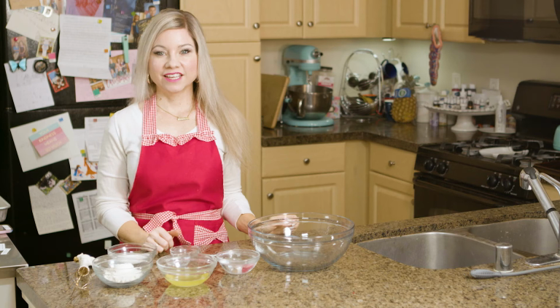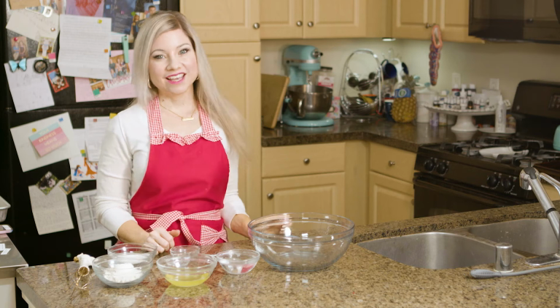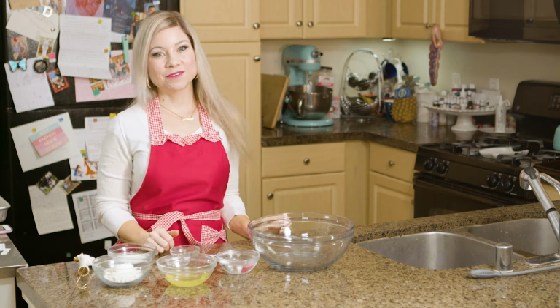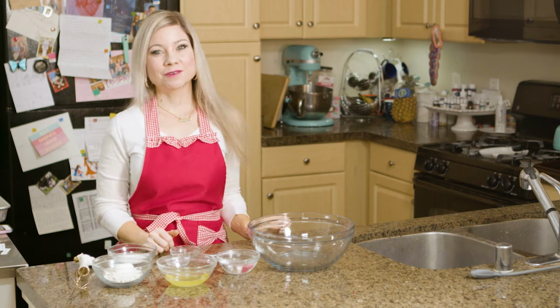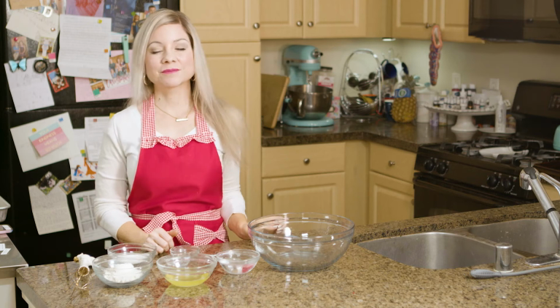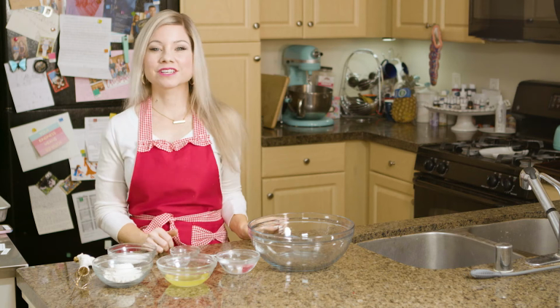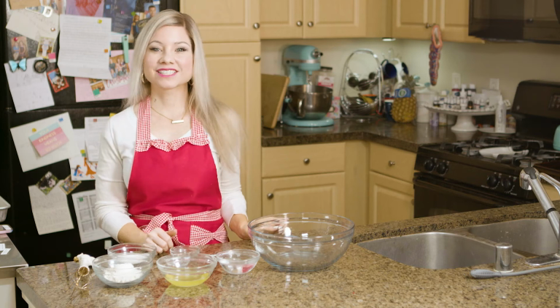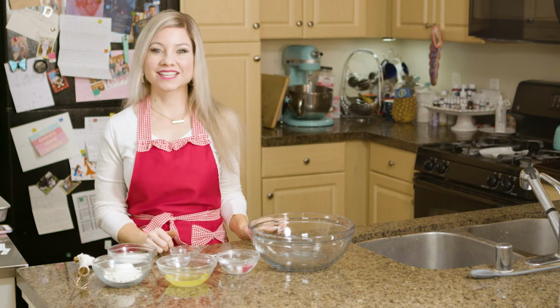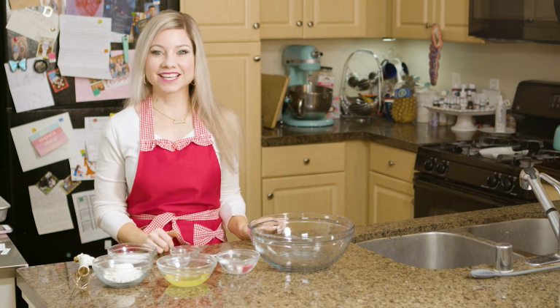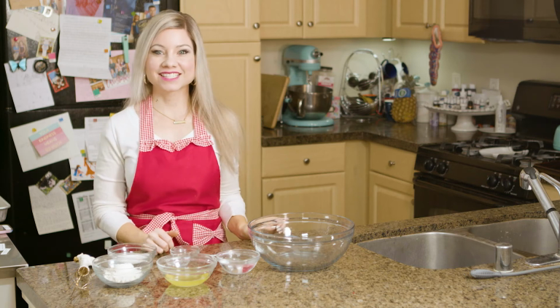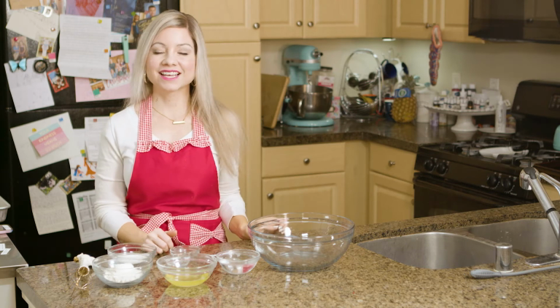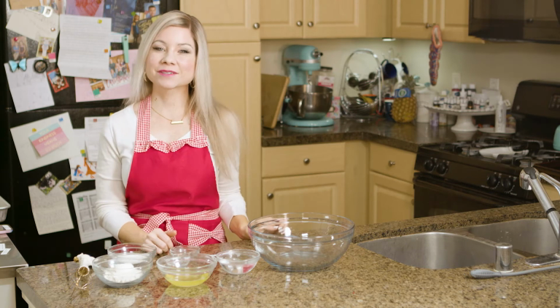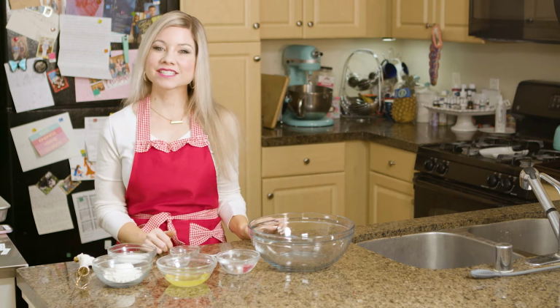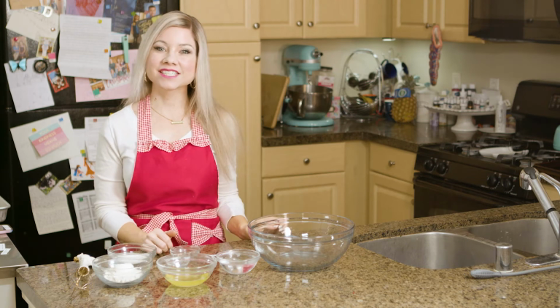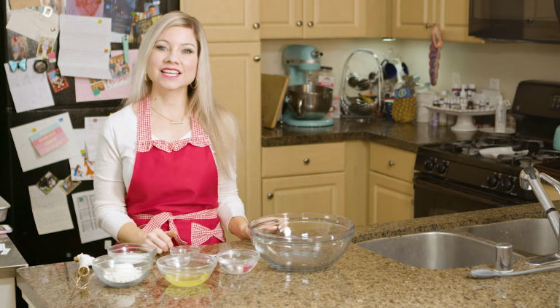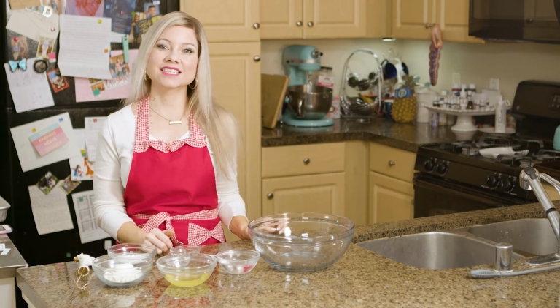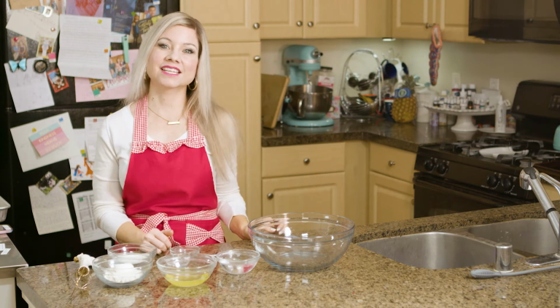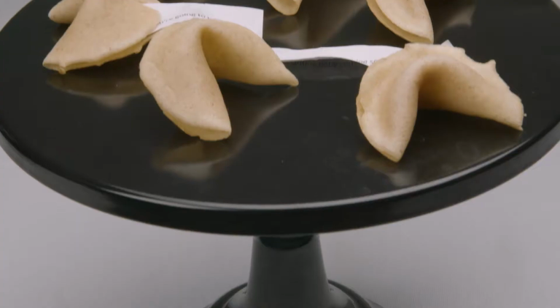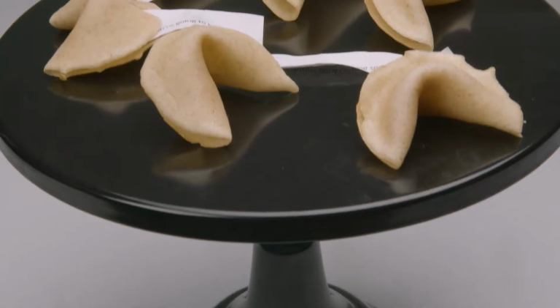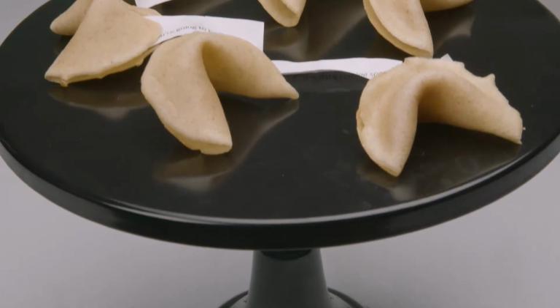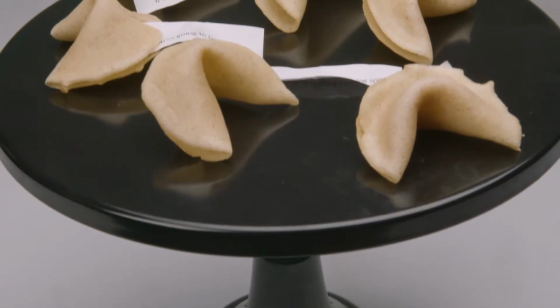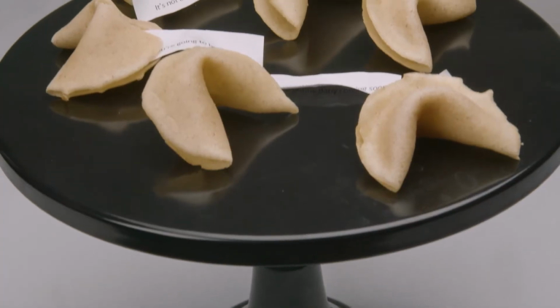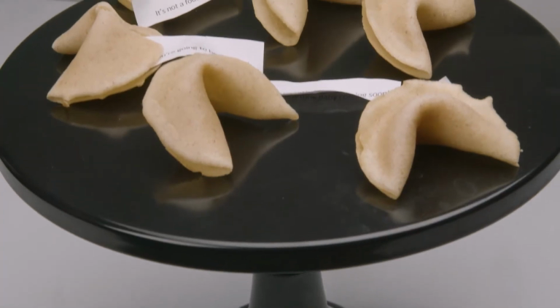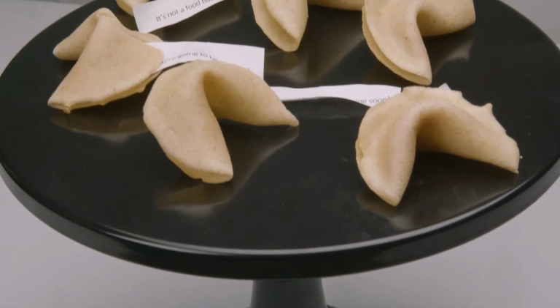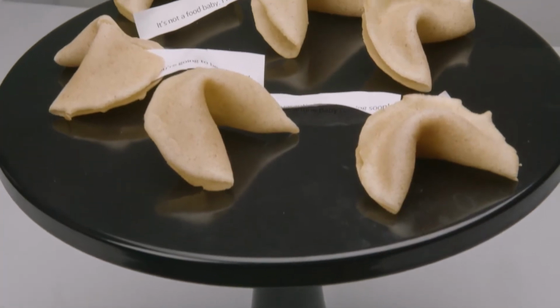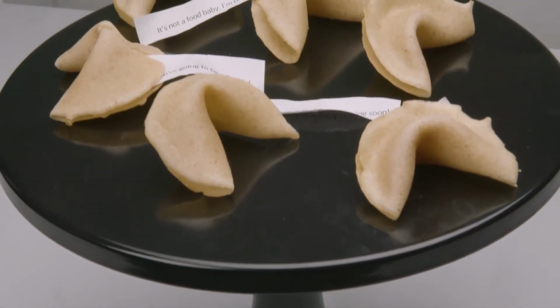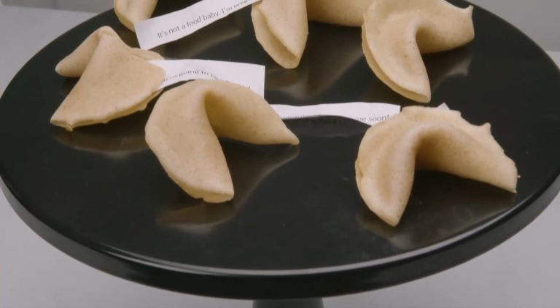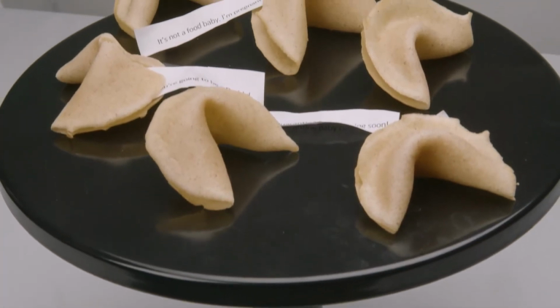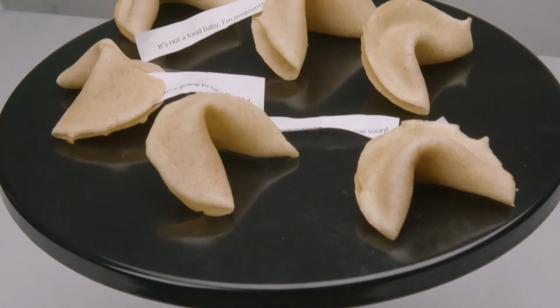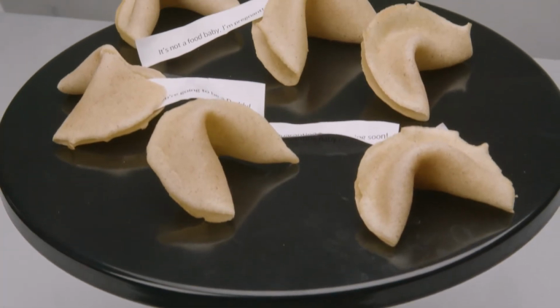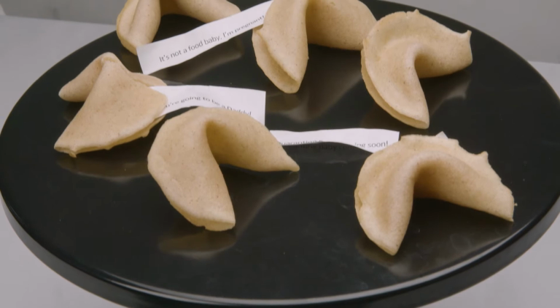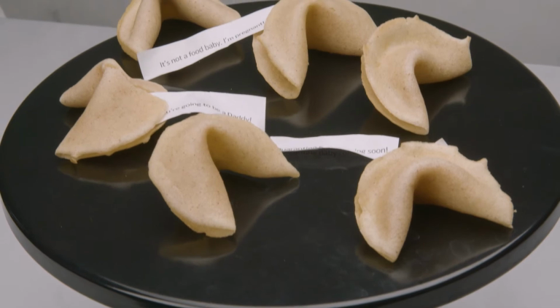Hey everyone, welcome to Christina Cakes It. I'm Christina and today I'm showing you how to make homemade fortune cookies.